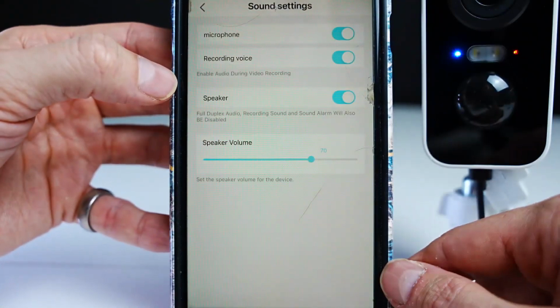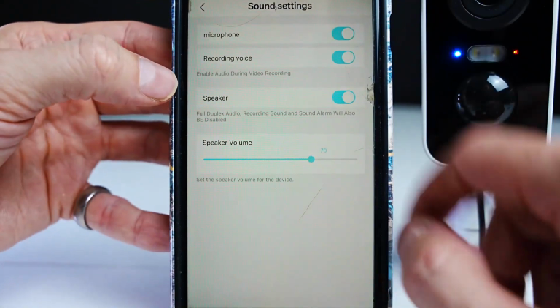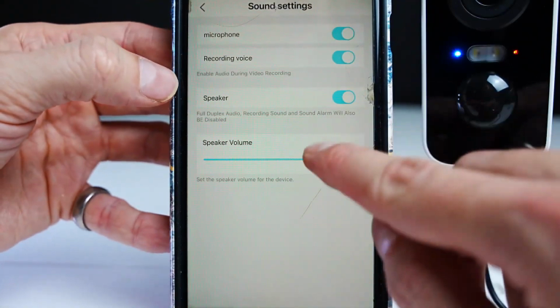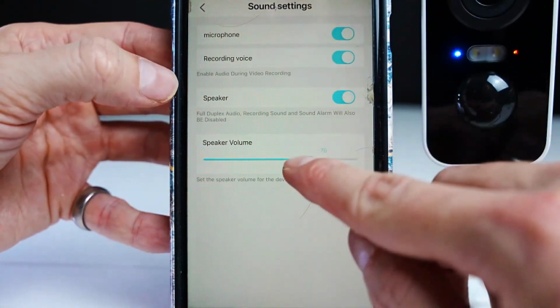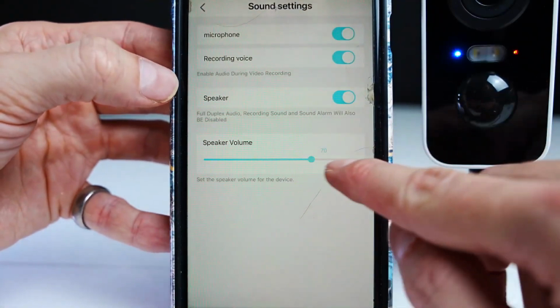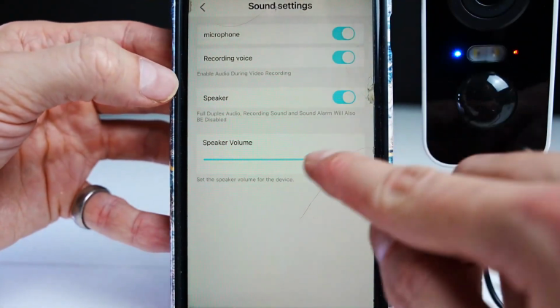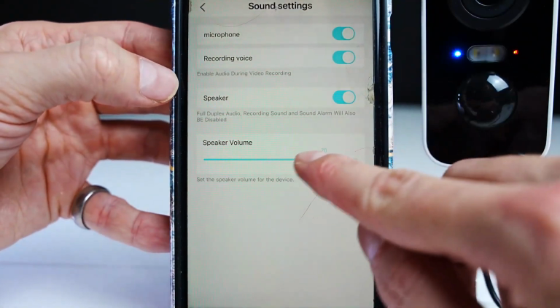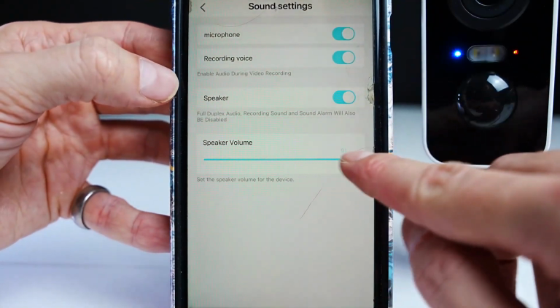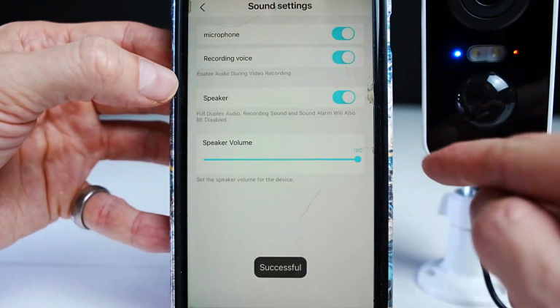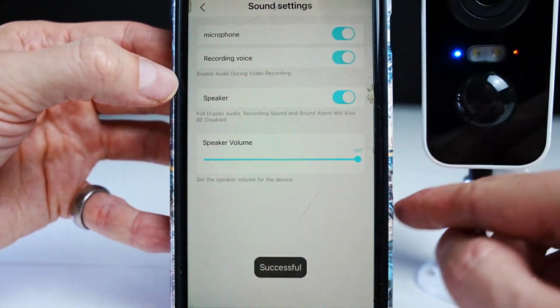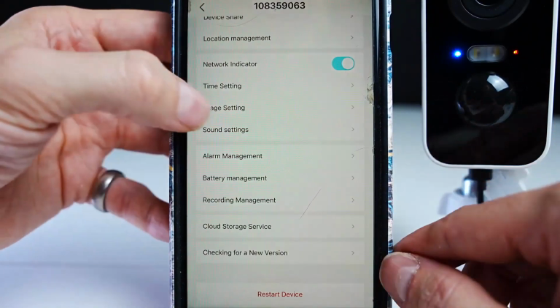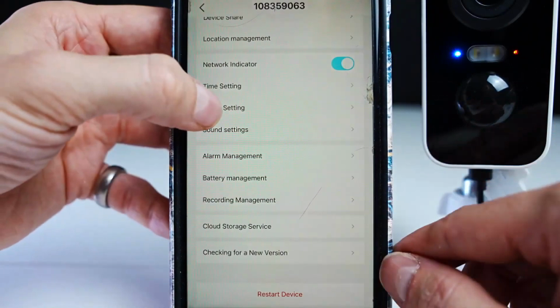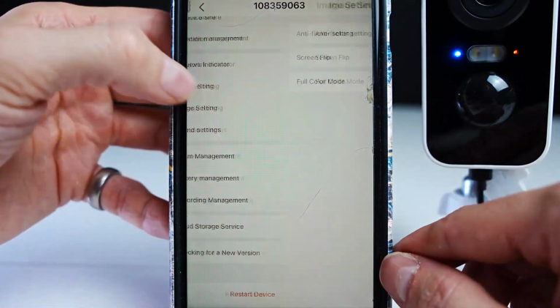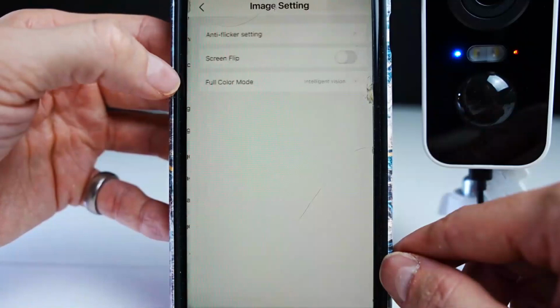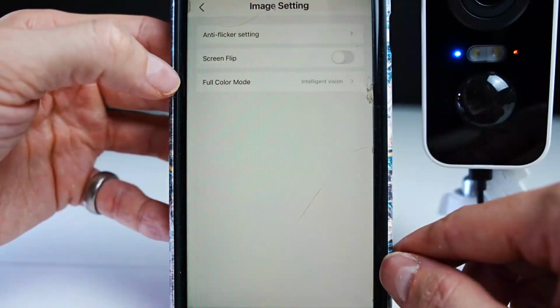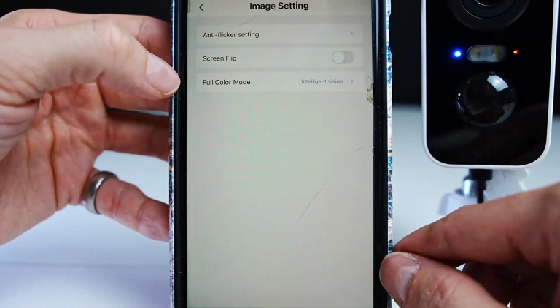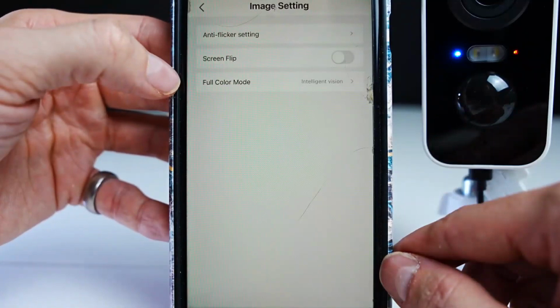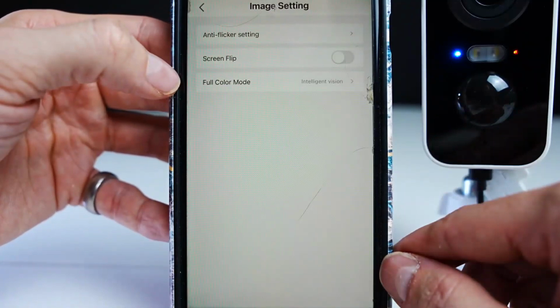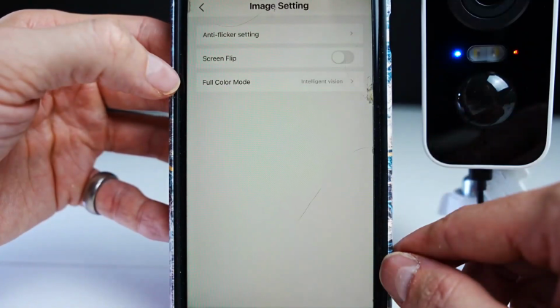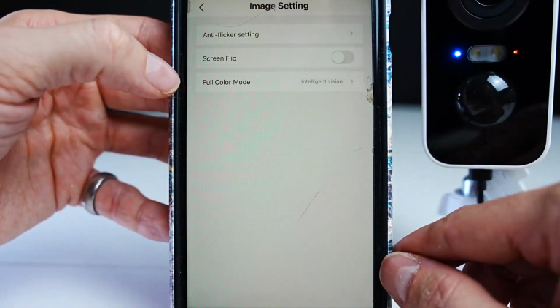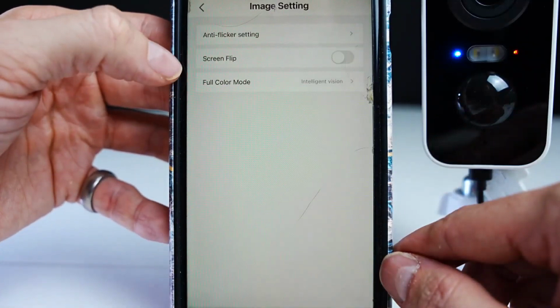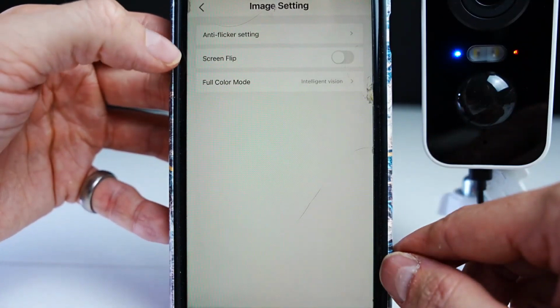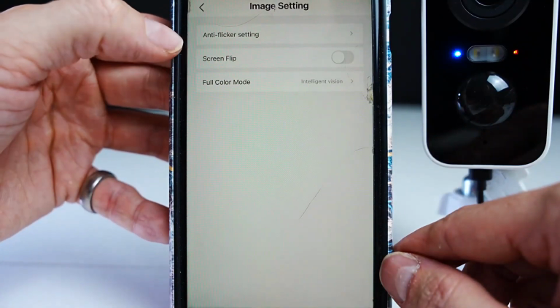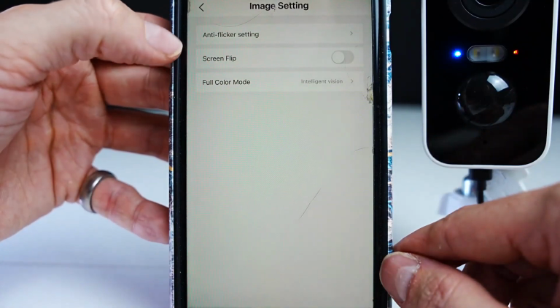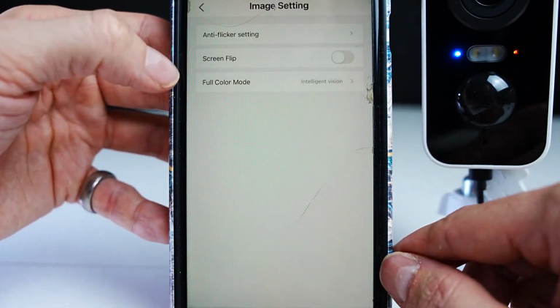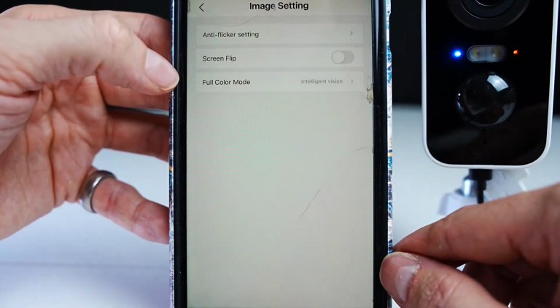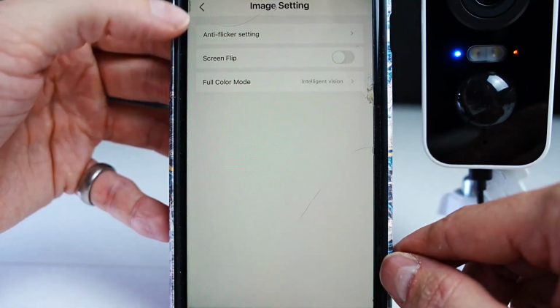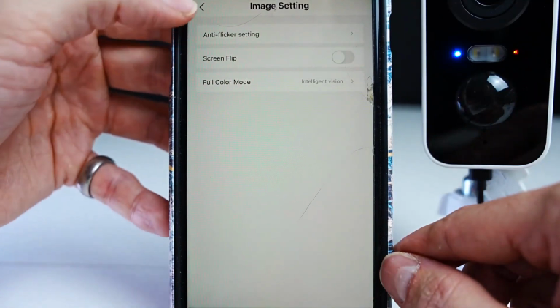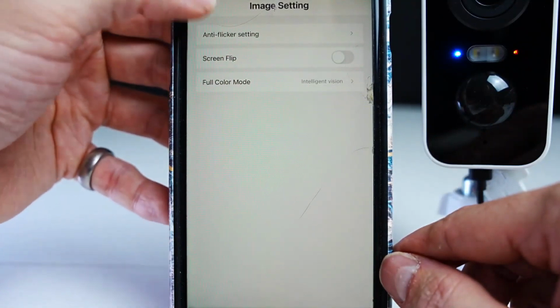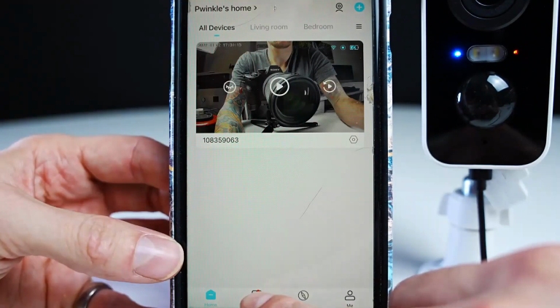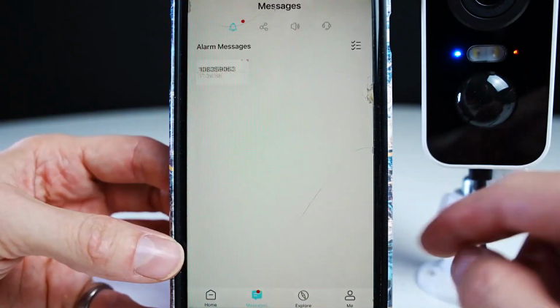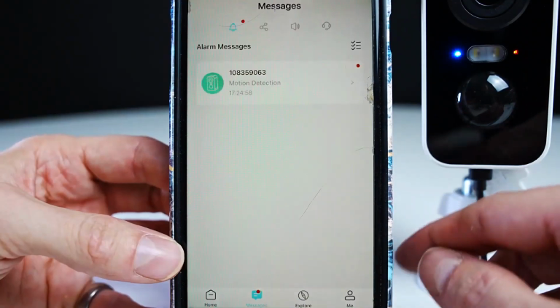Here you can adjust the sound settings. In the image settings, you can flip the screen upside down, which is useful for people who want to mount the camera upside down.